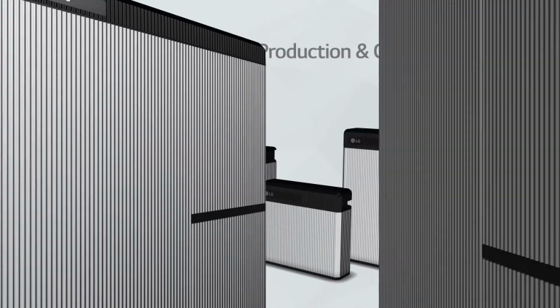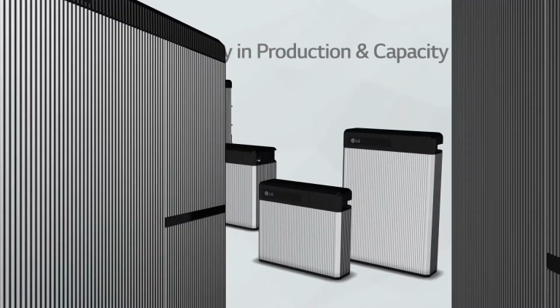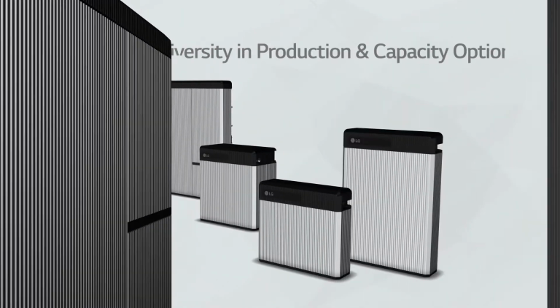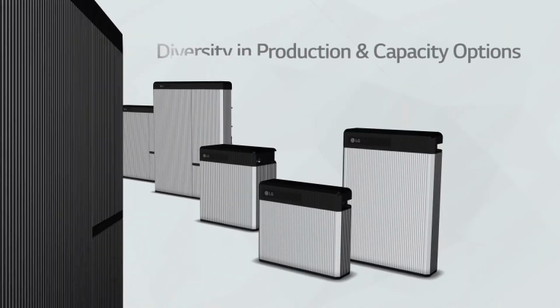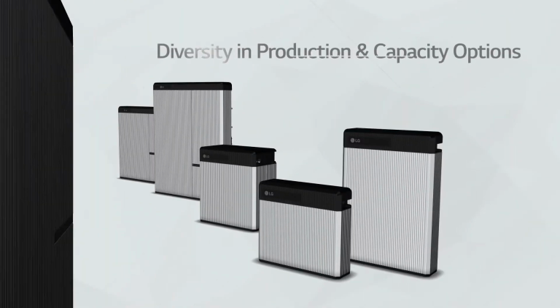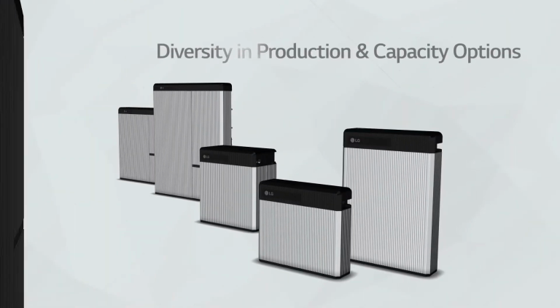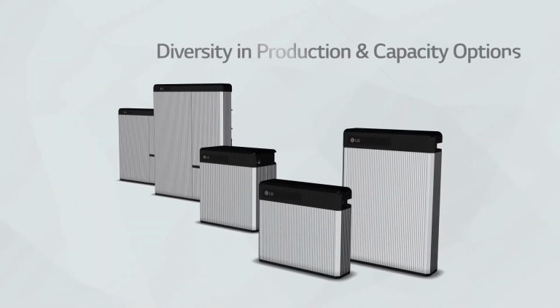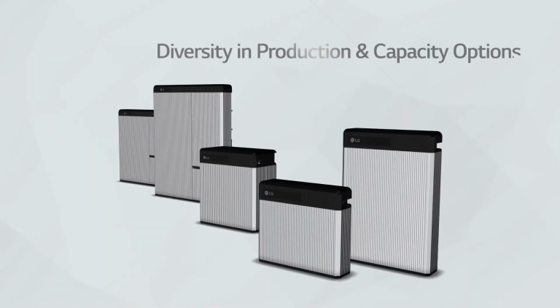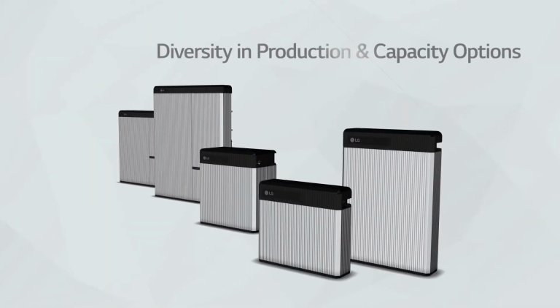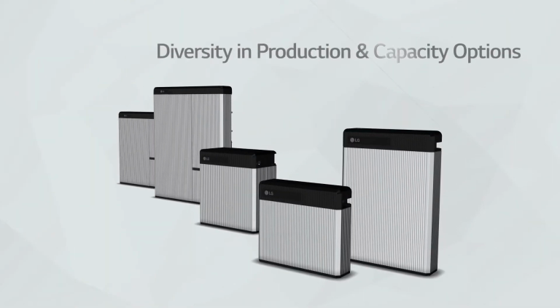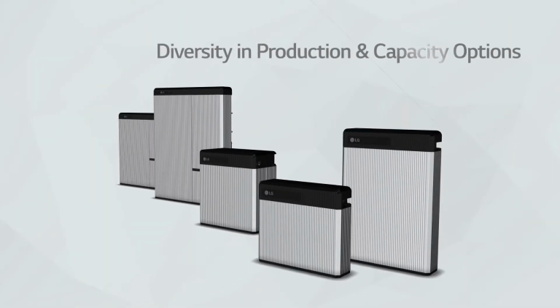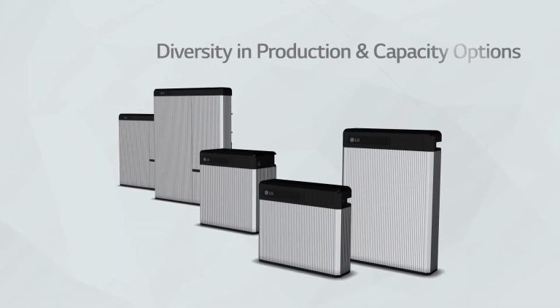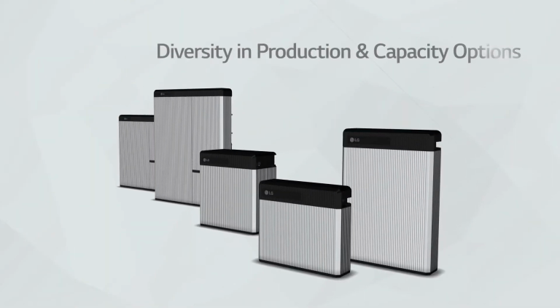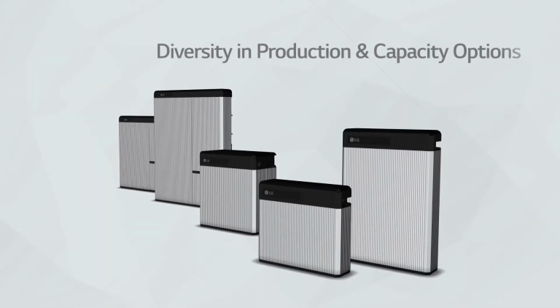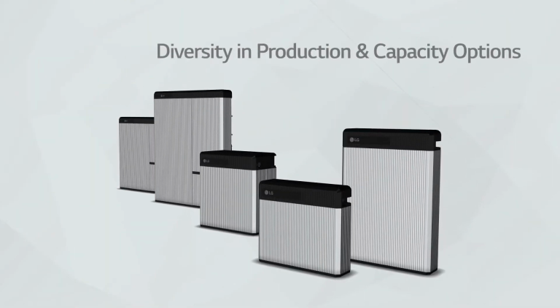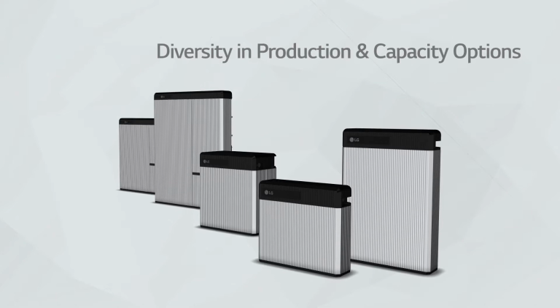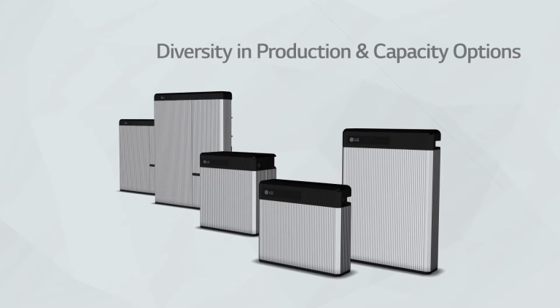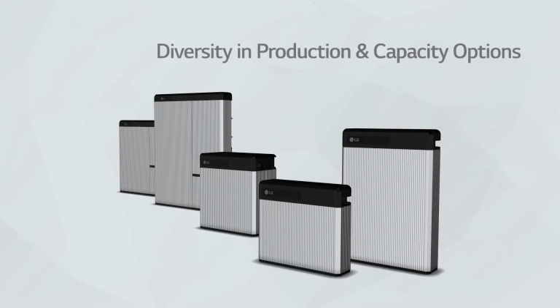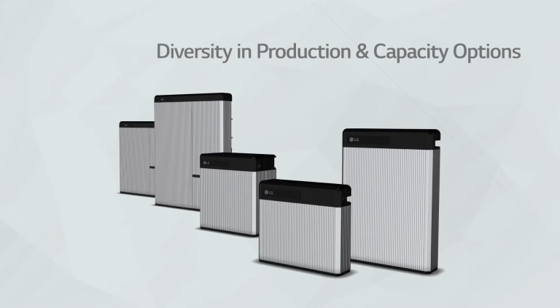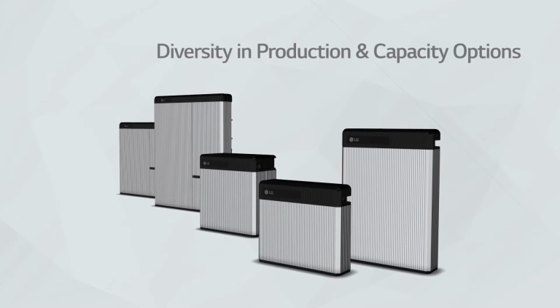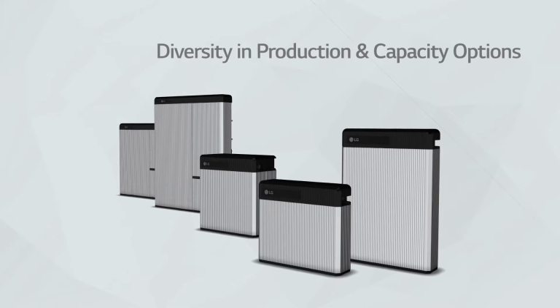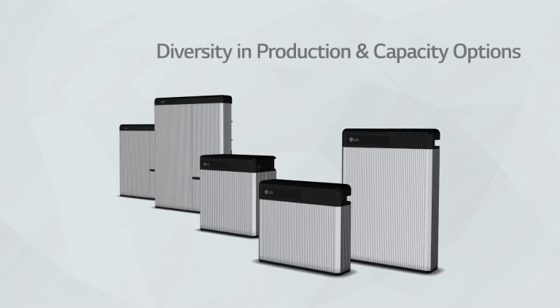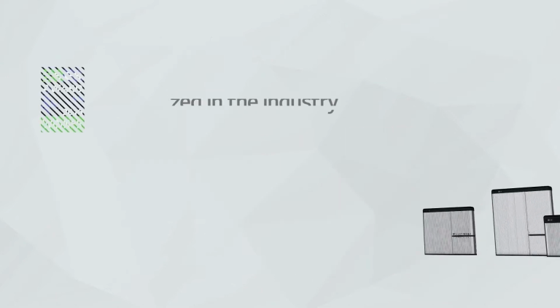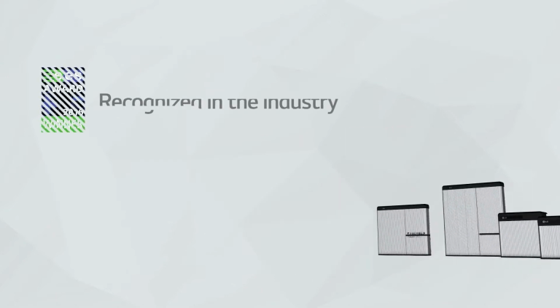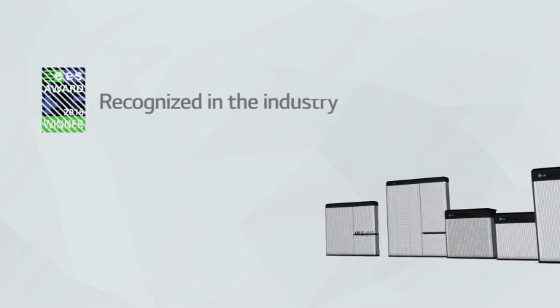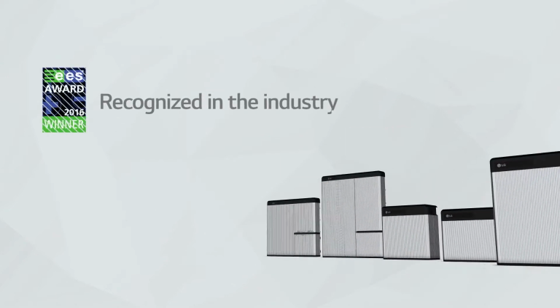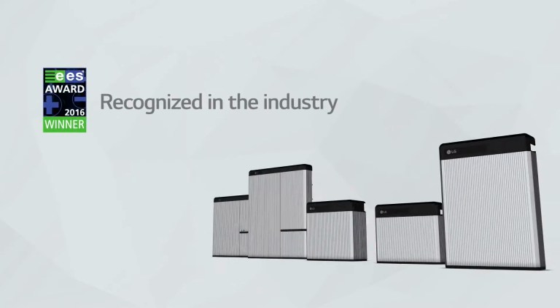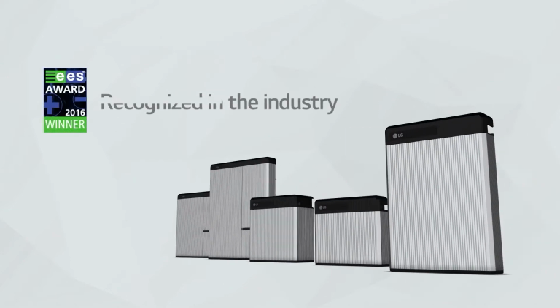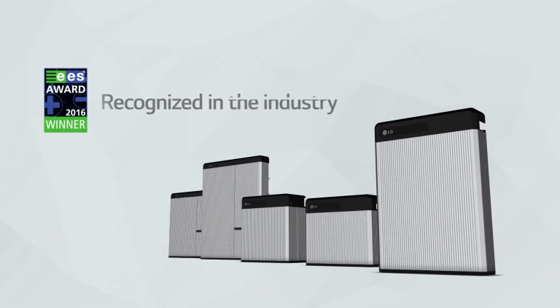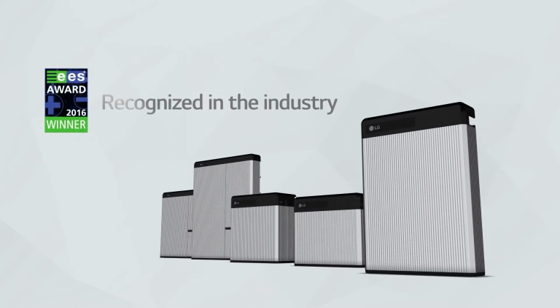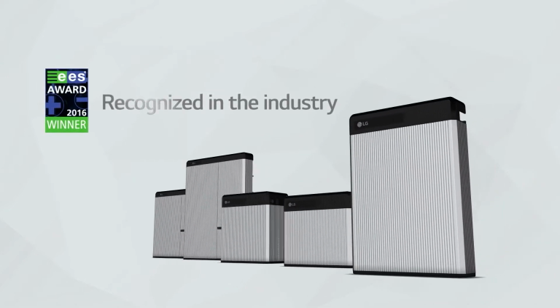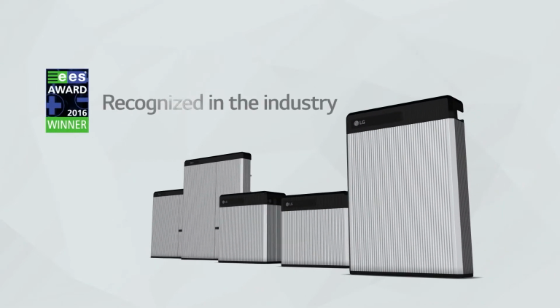Hello, welcome. LG Chem will show you how to install the new Rezu series.